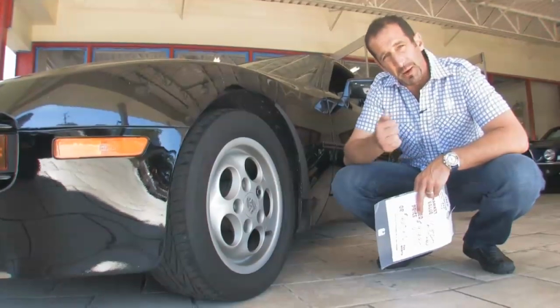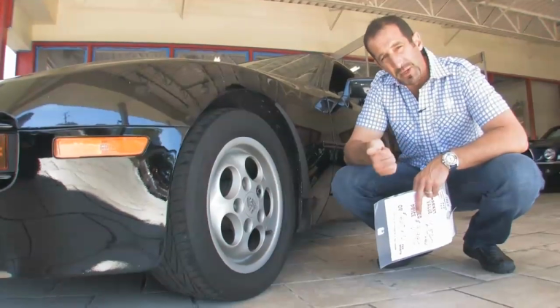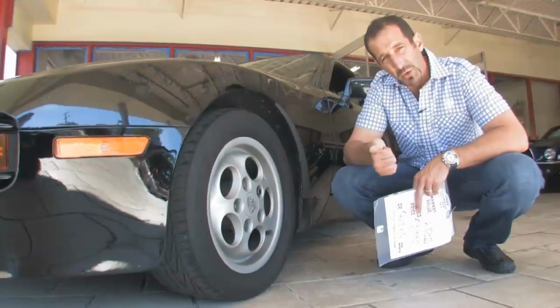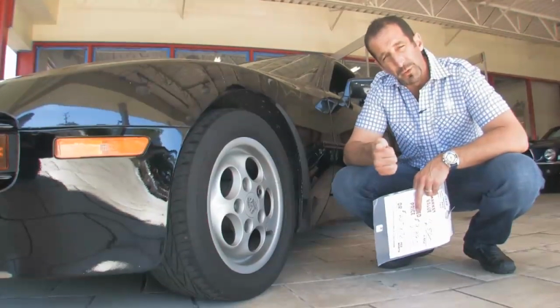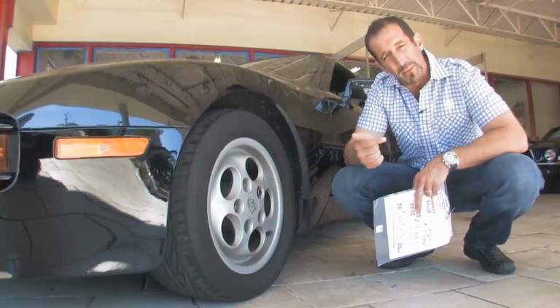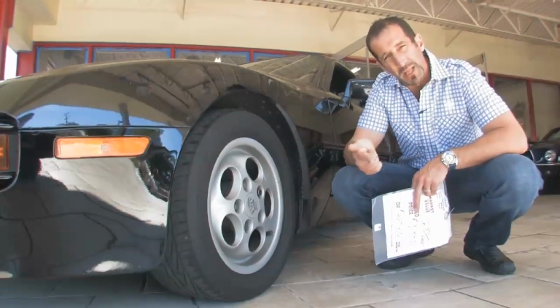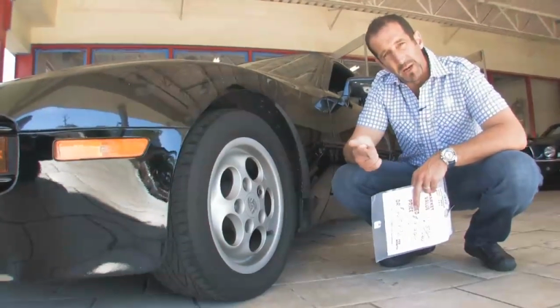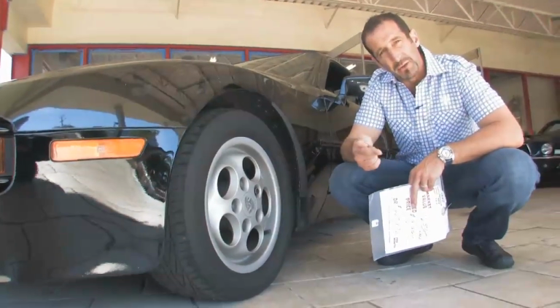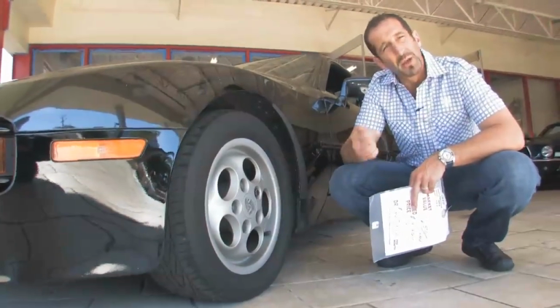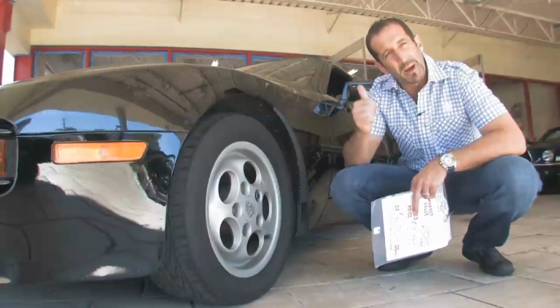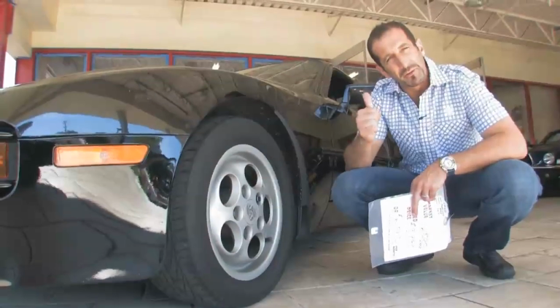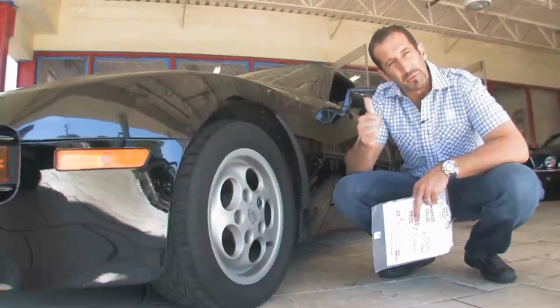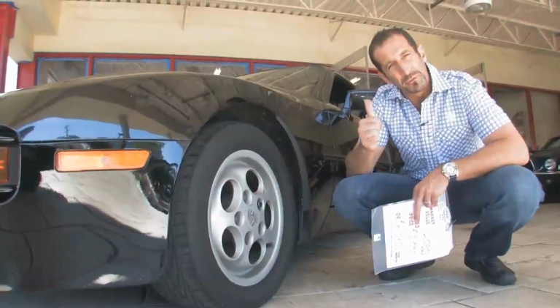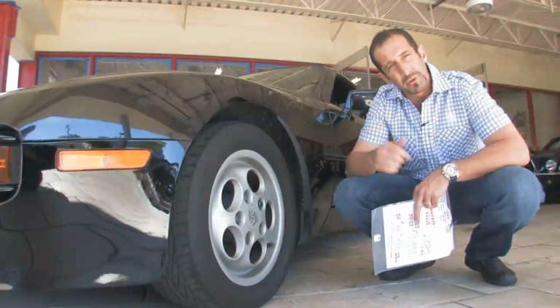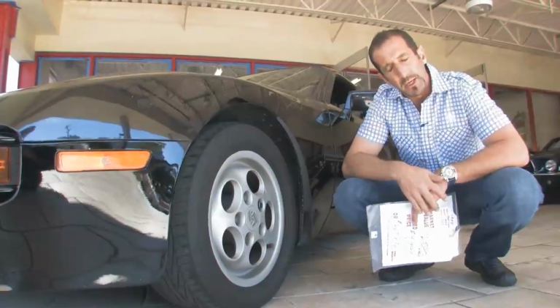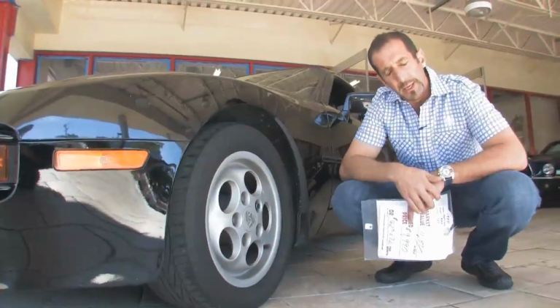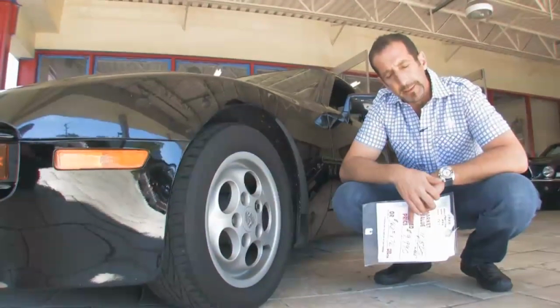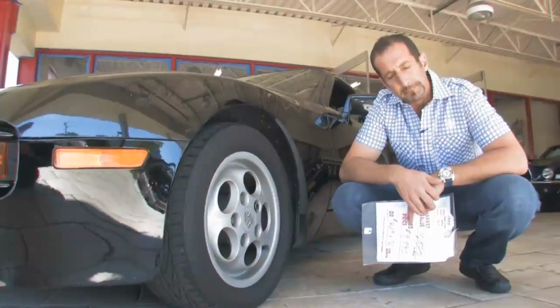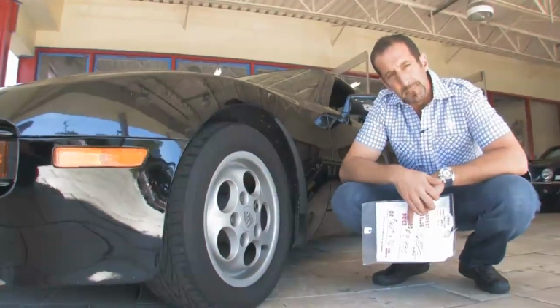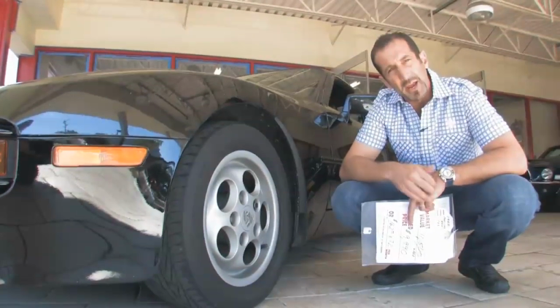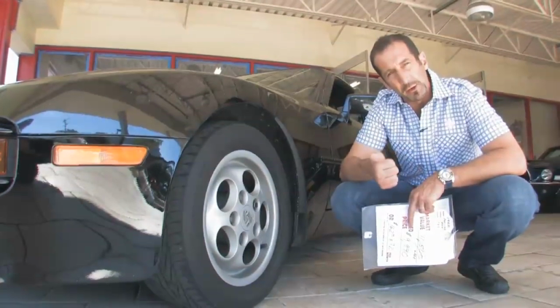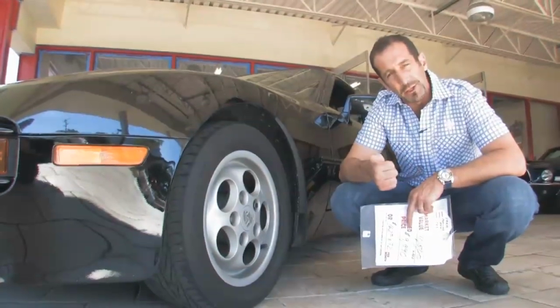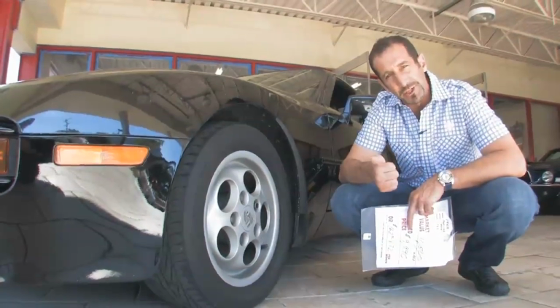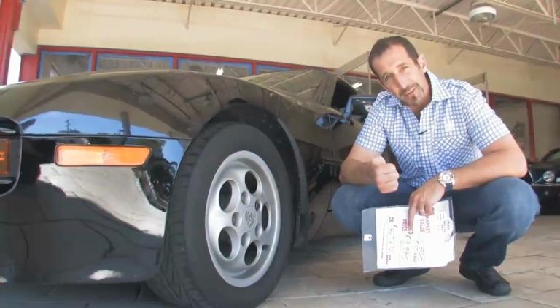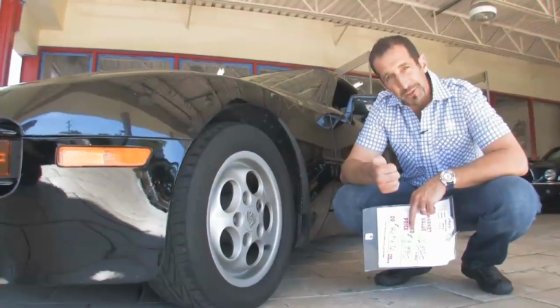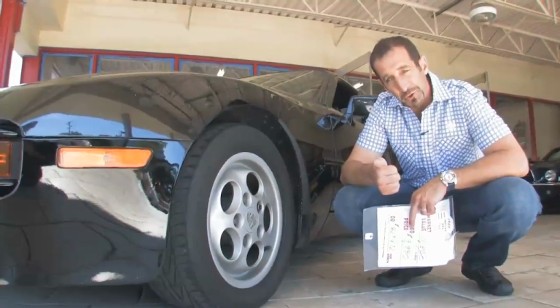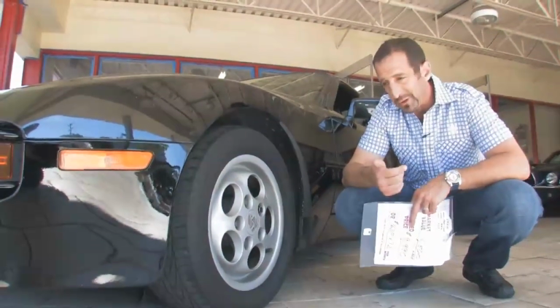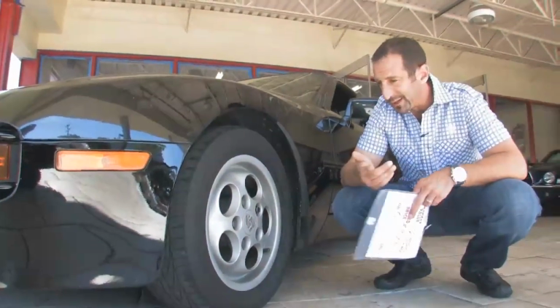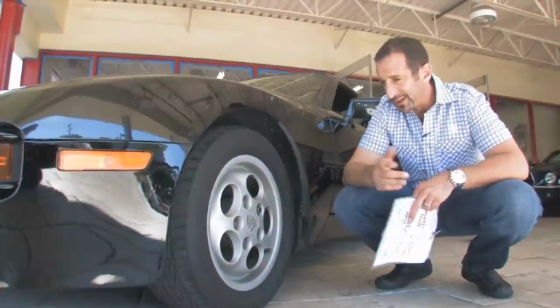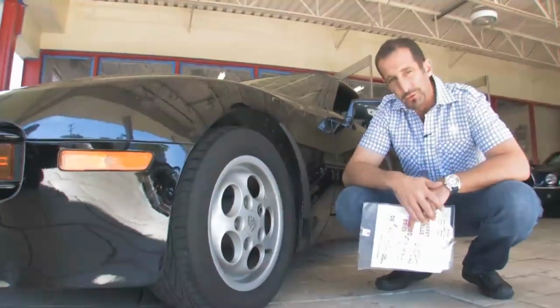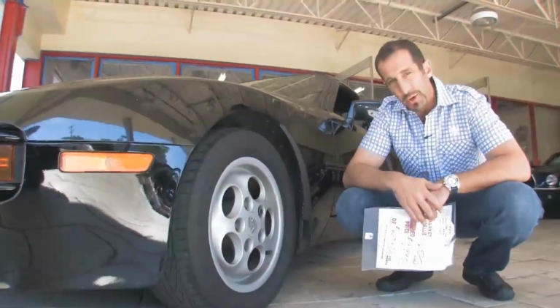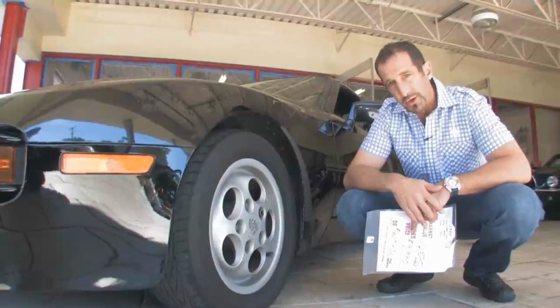Power windows, power locks, power sunroof, air conditioning, climate control — it goes on and on.